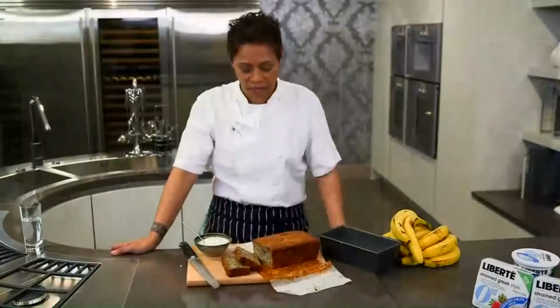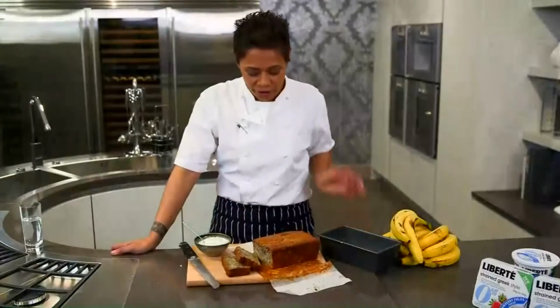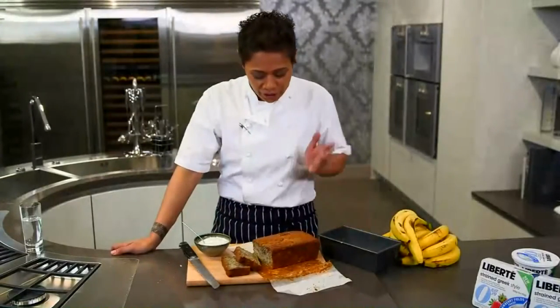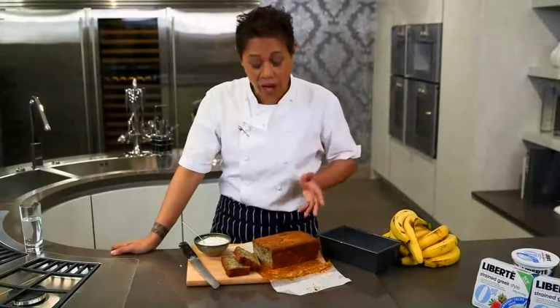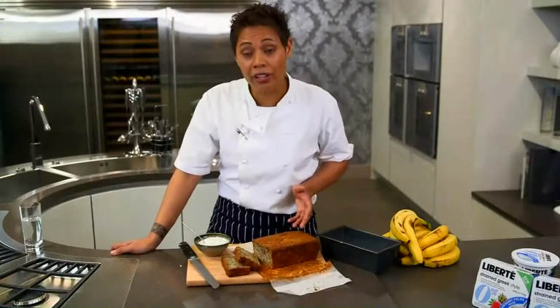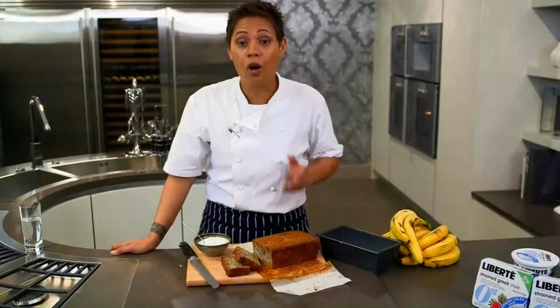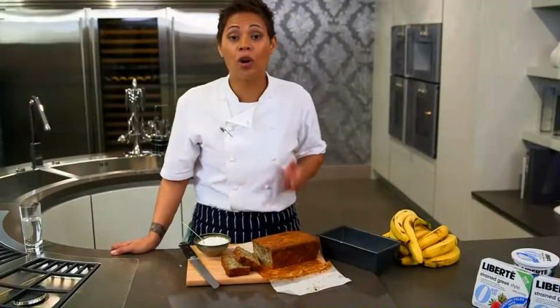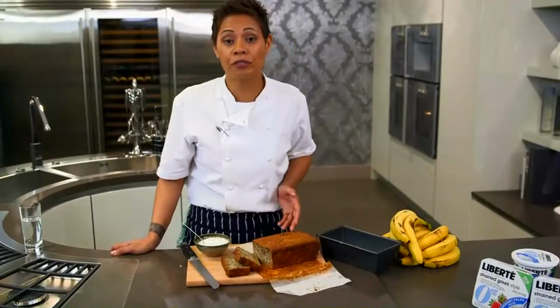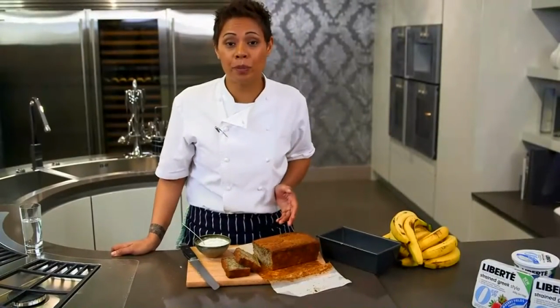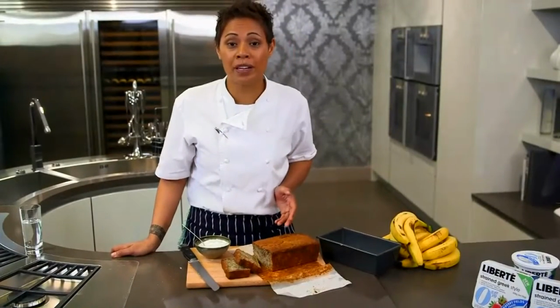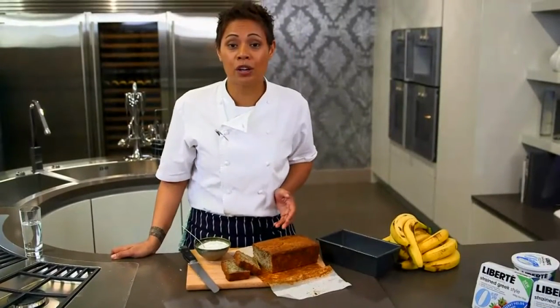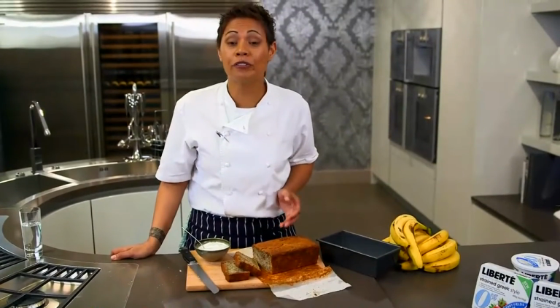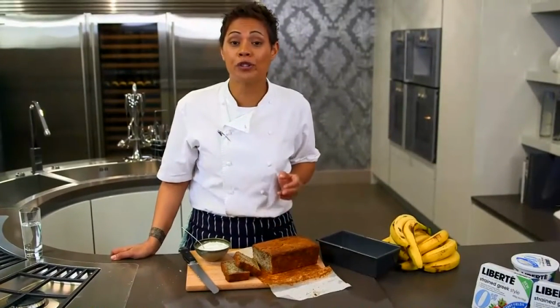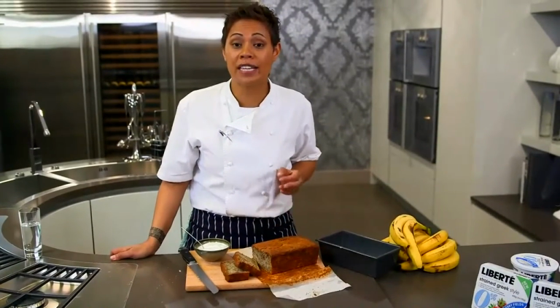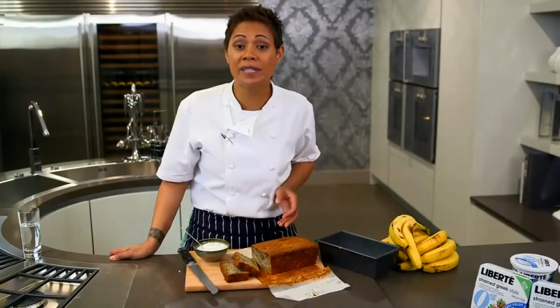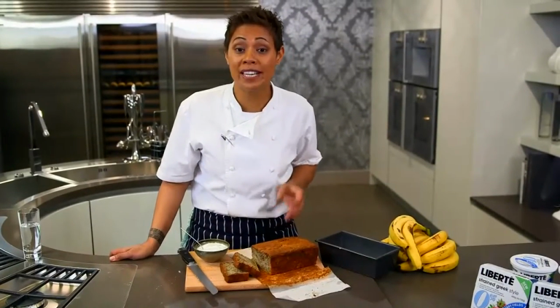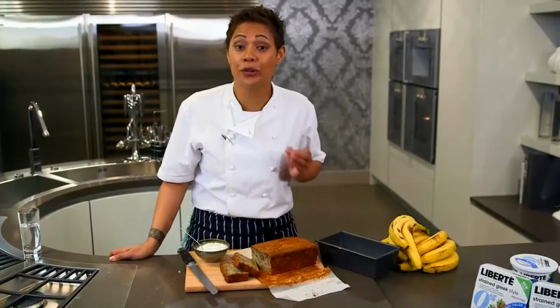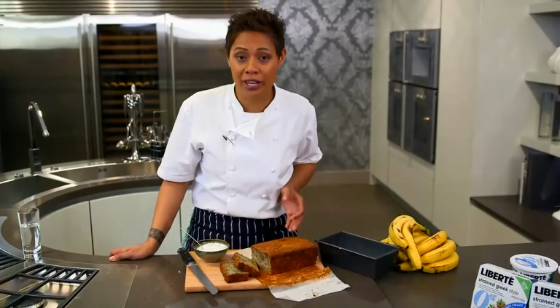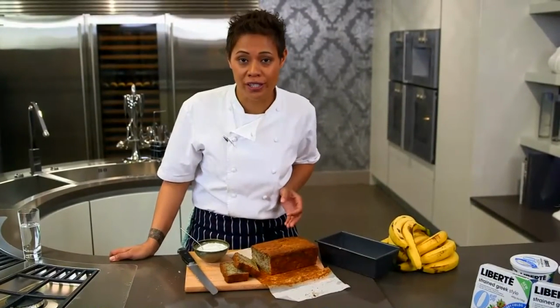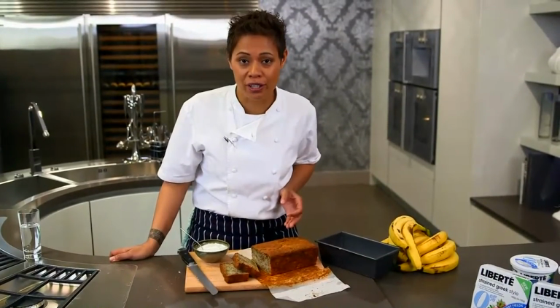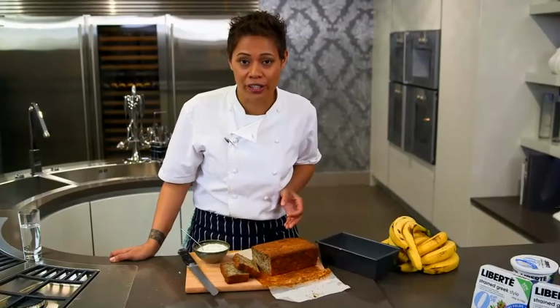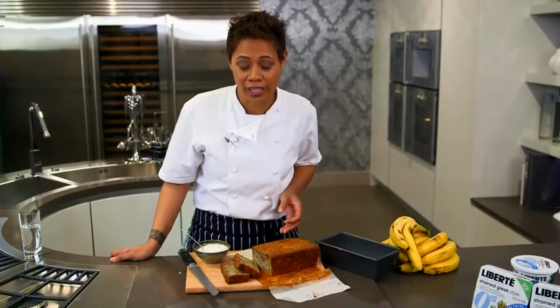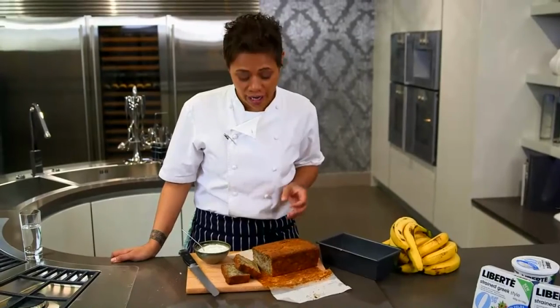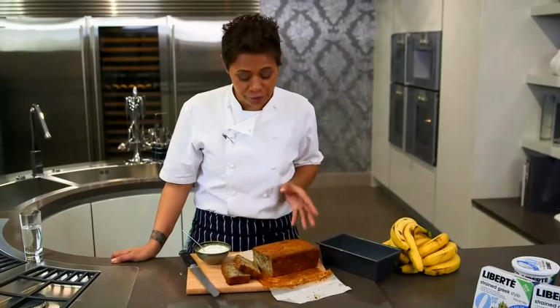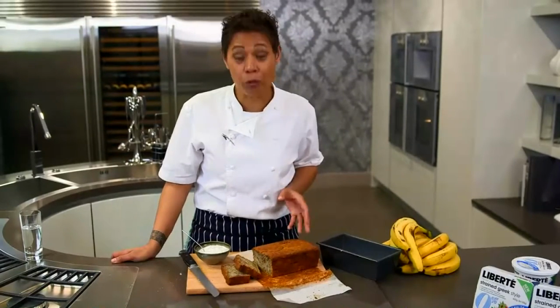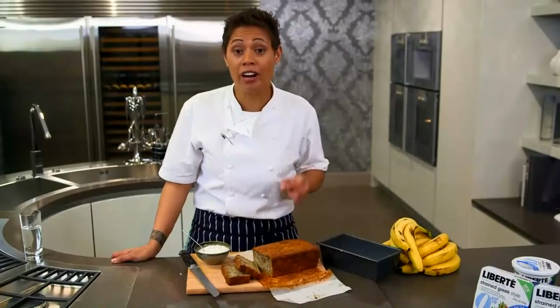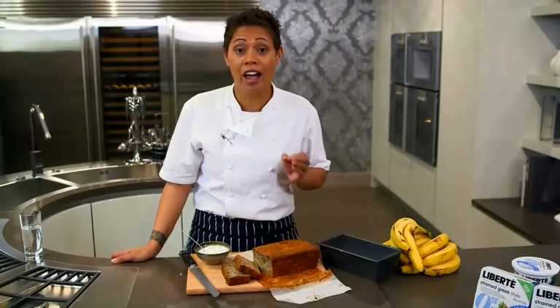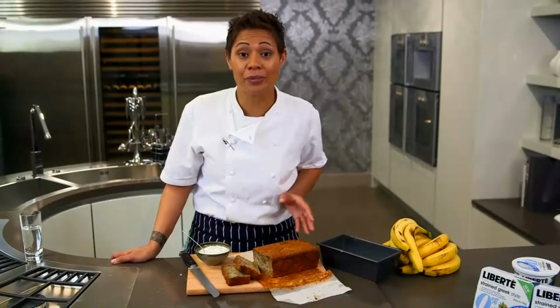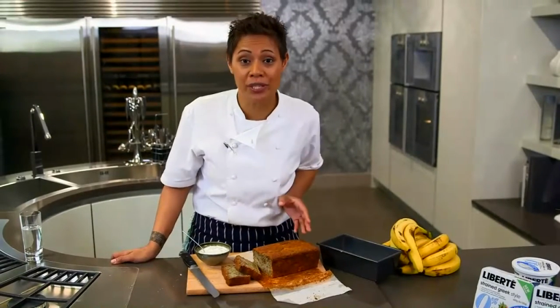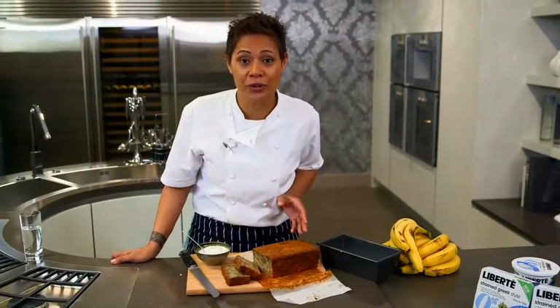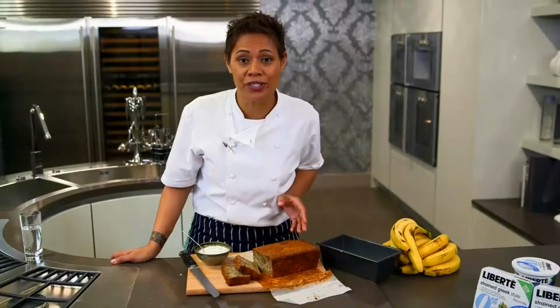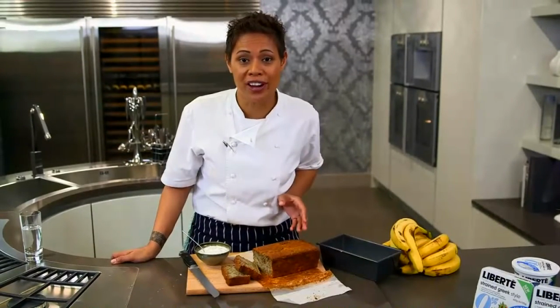There you have it — a wonderful banana loaf using Liberté's Greek style yogurt. And if you want, have some extra yogurt on the side.